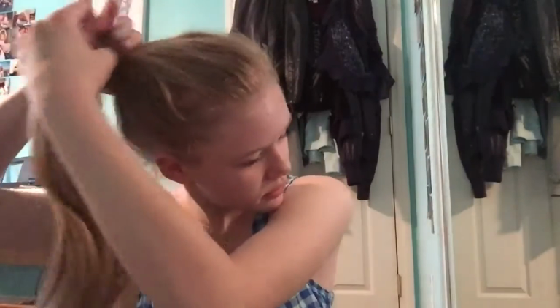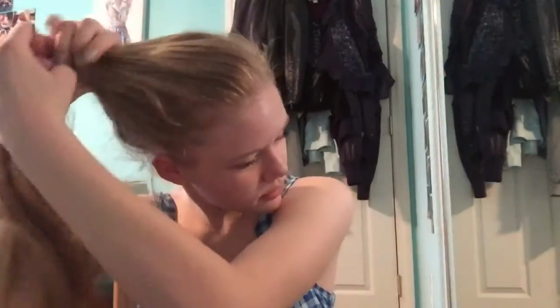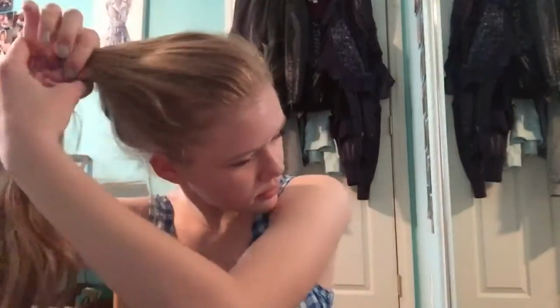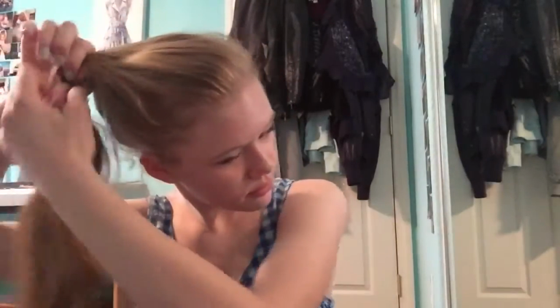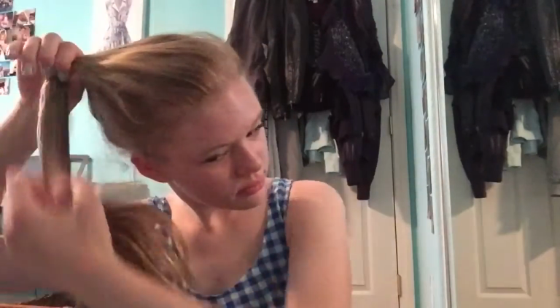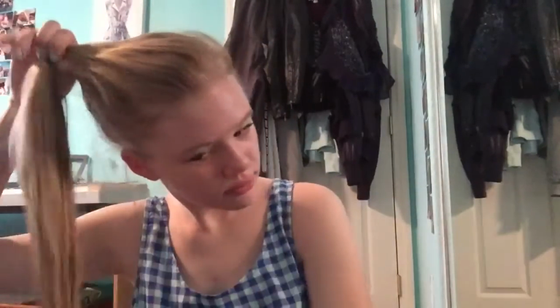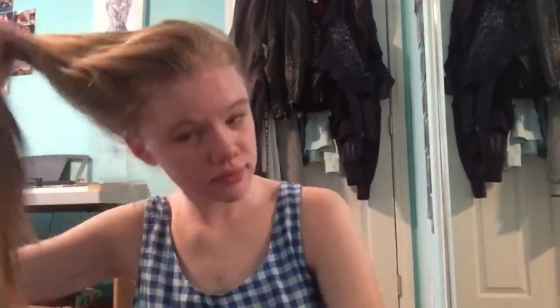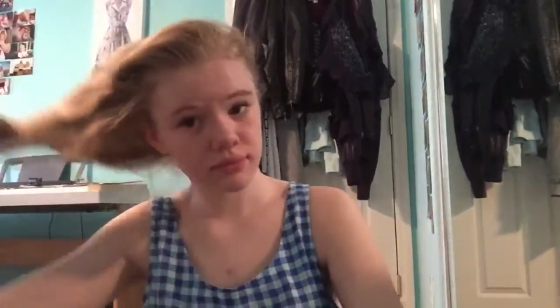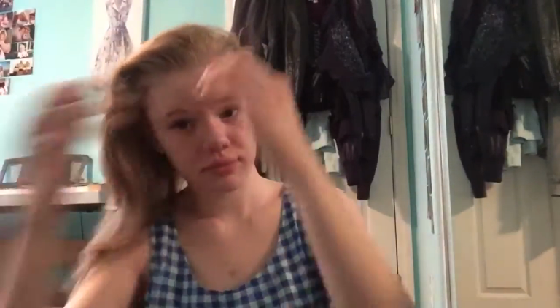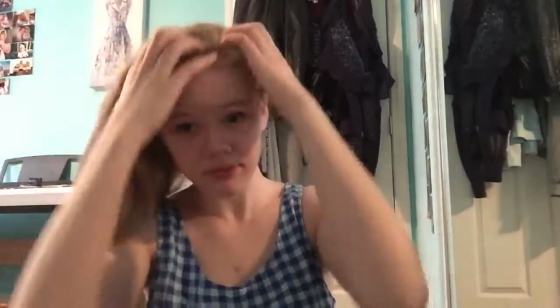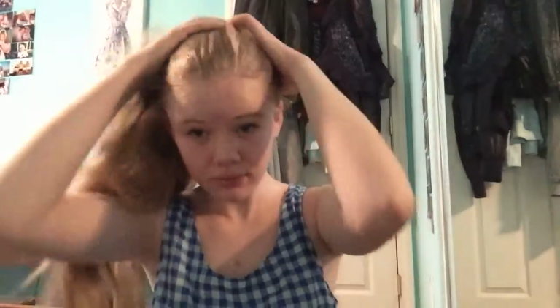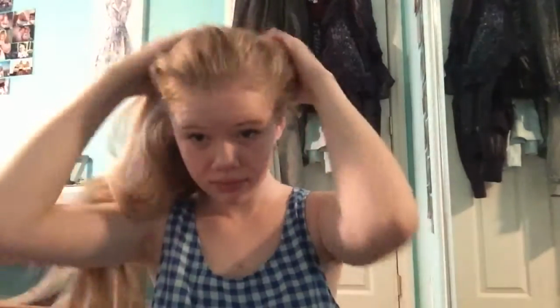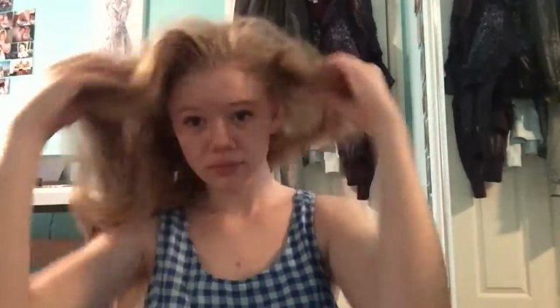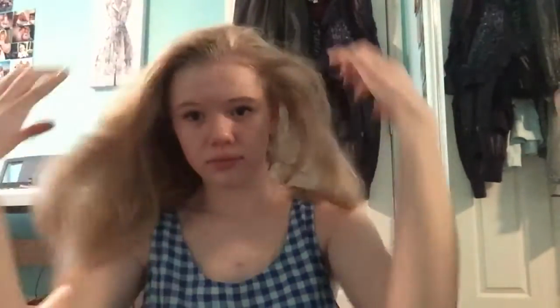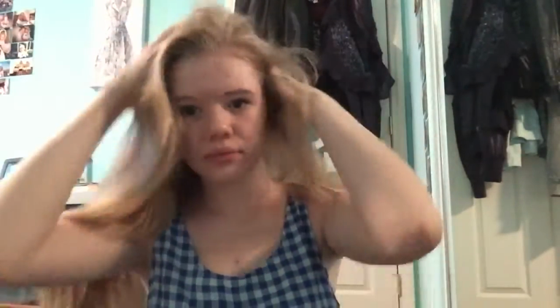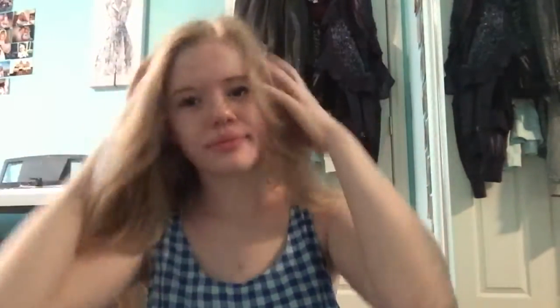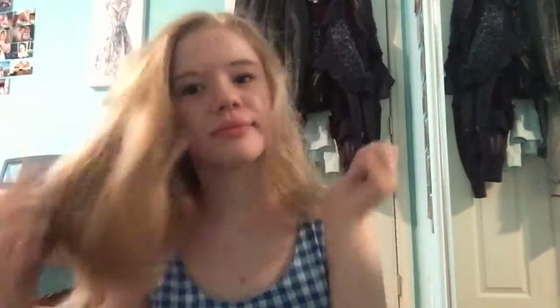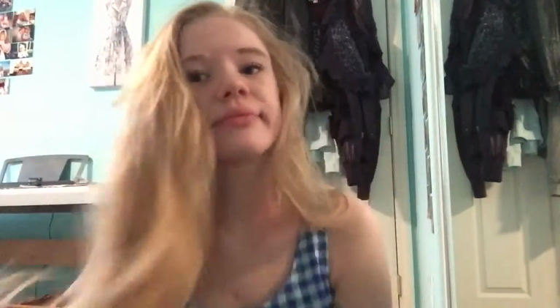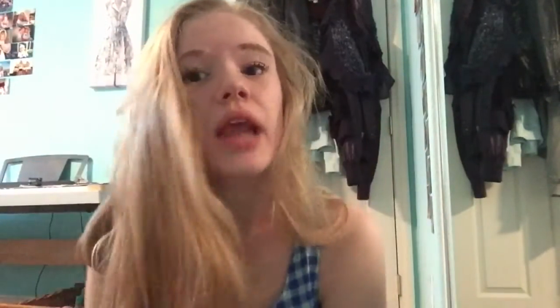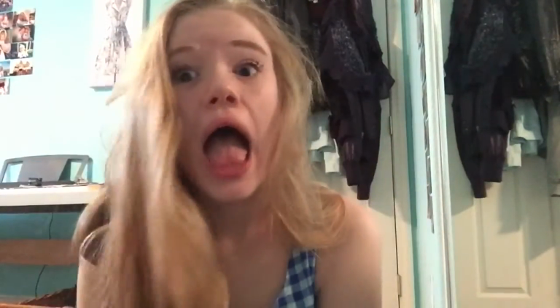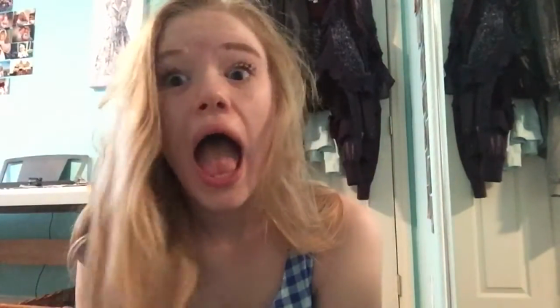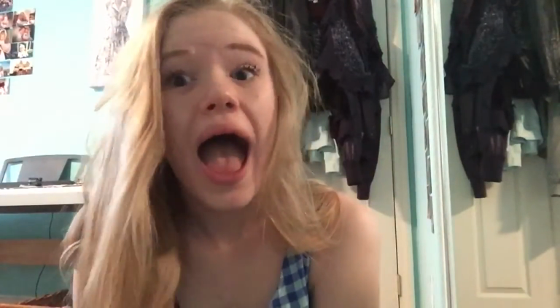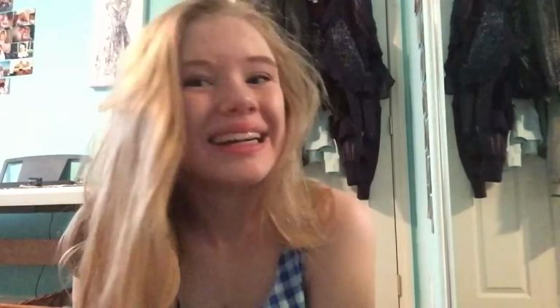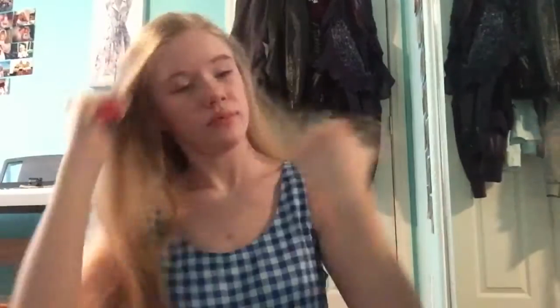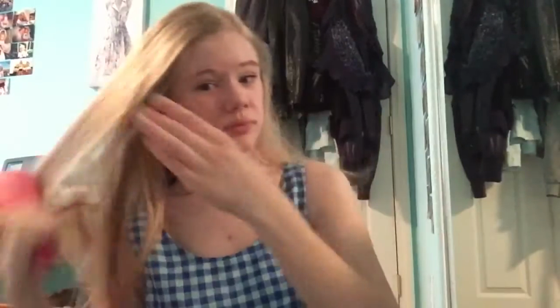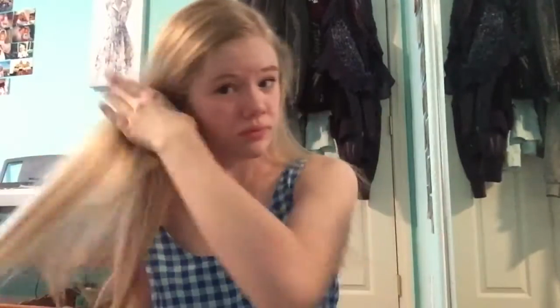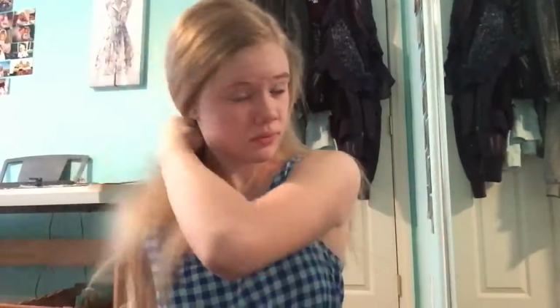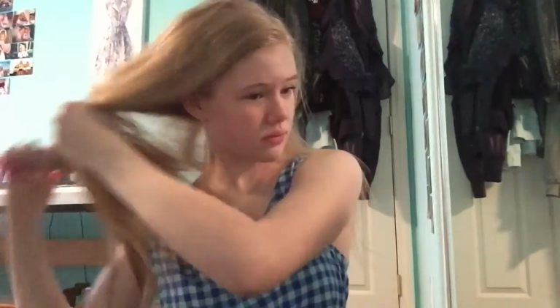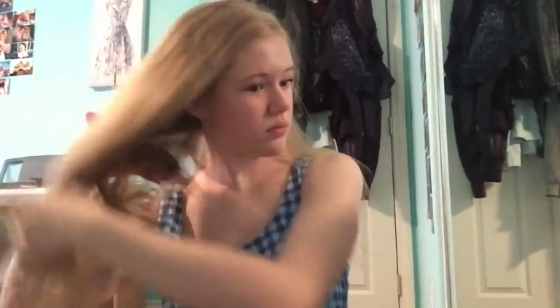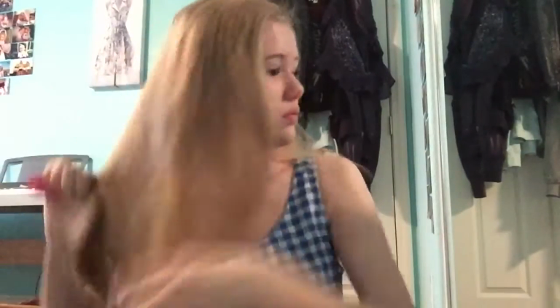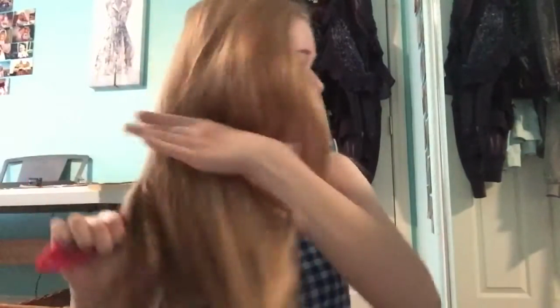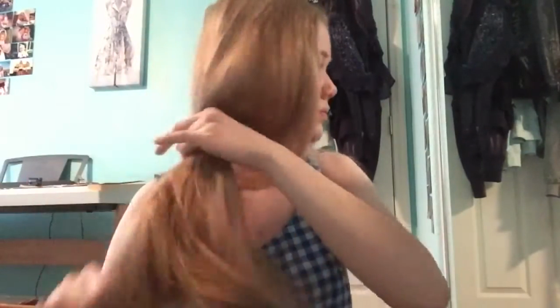And then I just take my scrunchie out of my hair. I like using scrunchies when I go to bed at night because it doesn't make dents in your hair the next day.